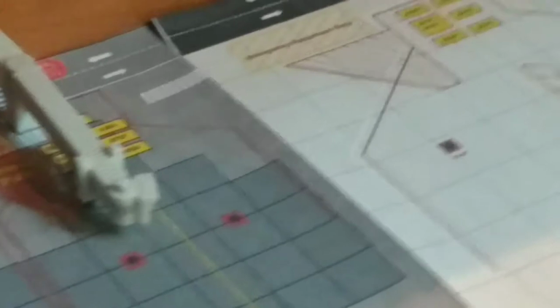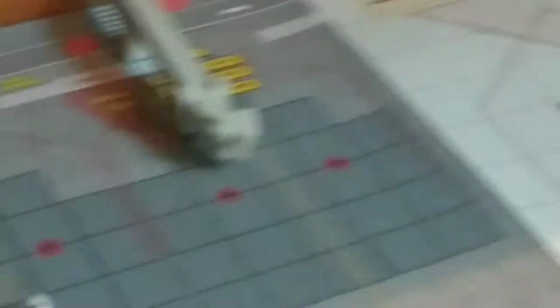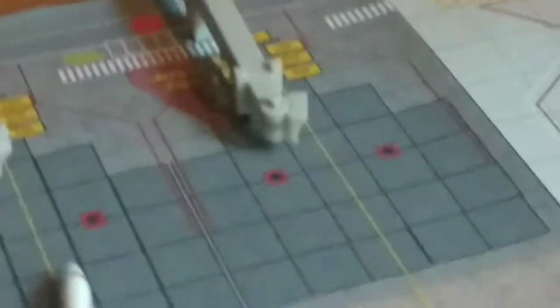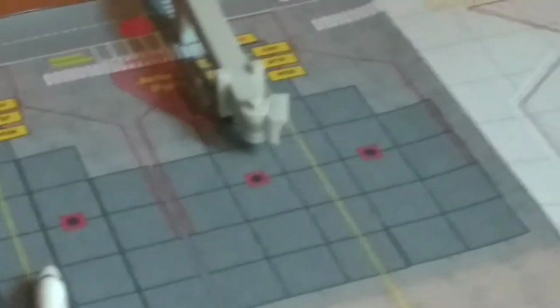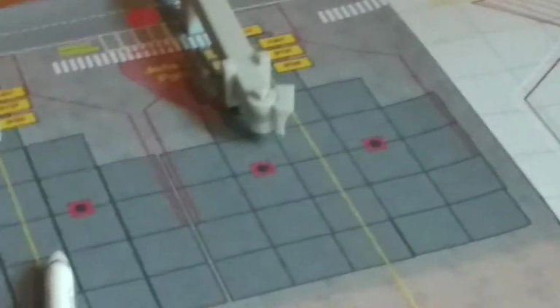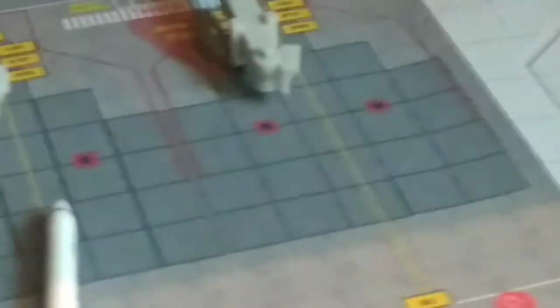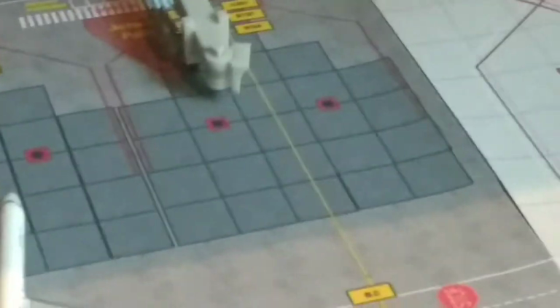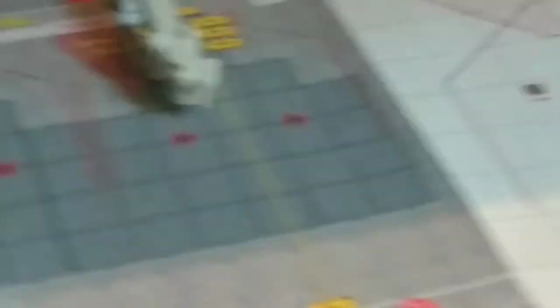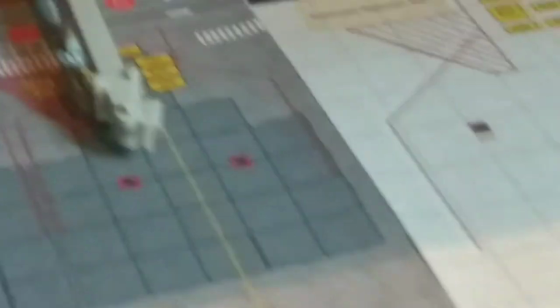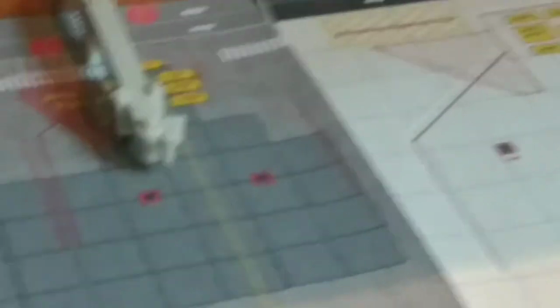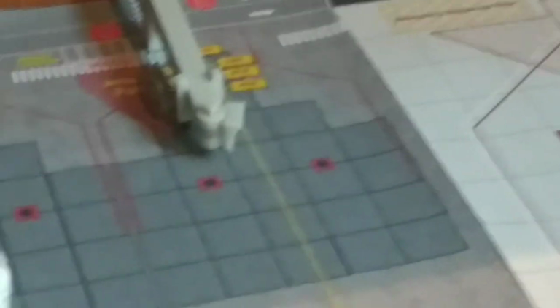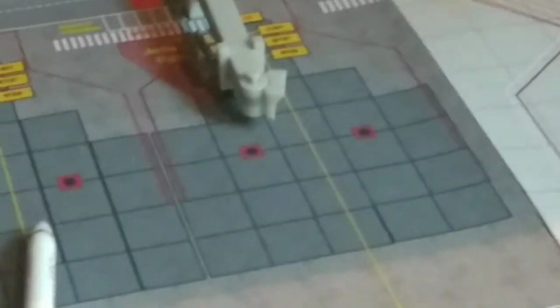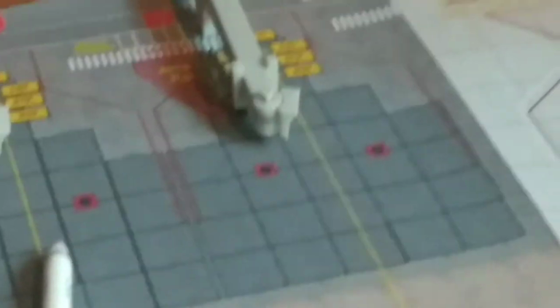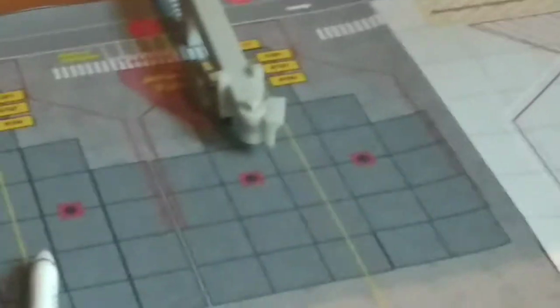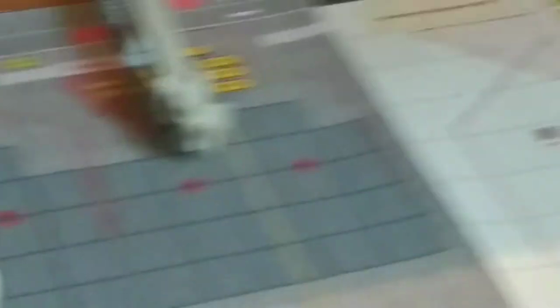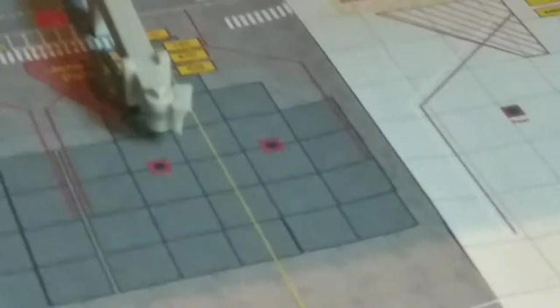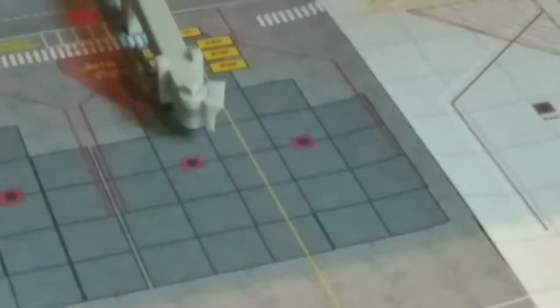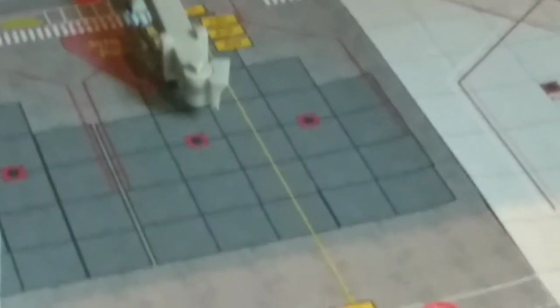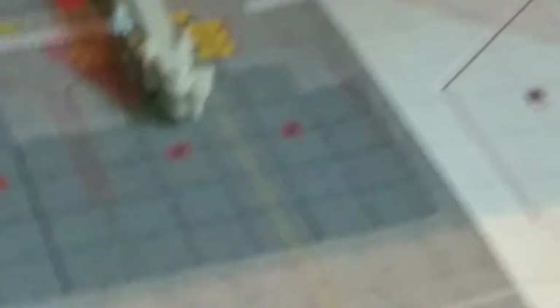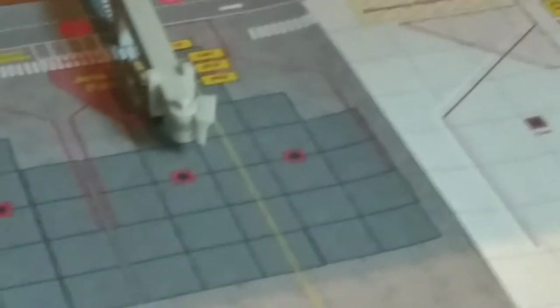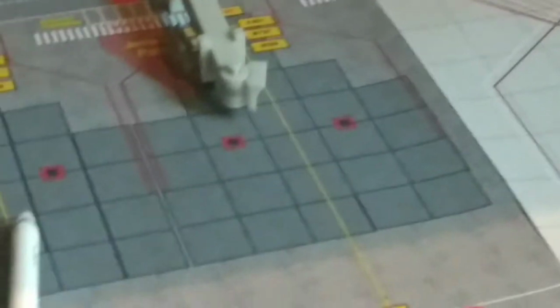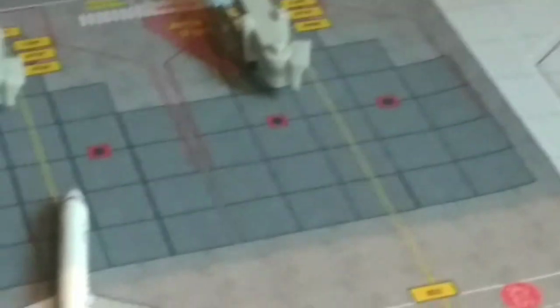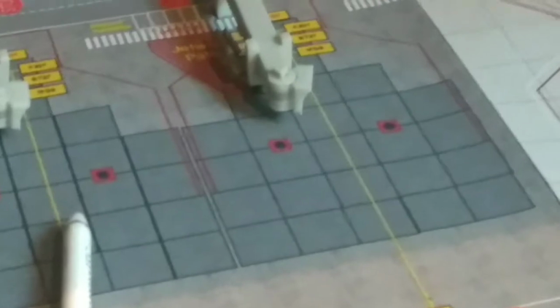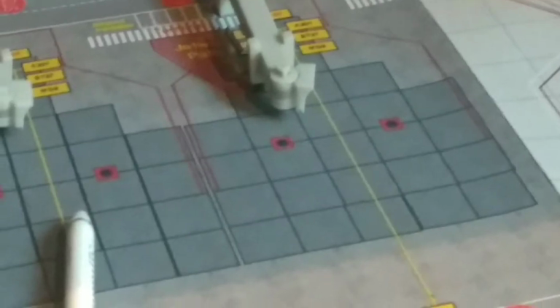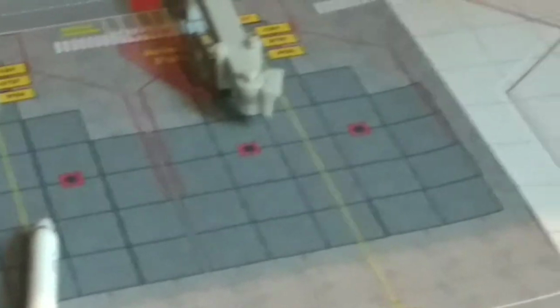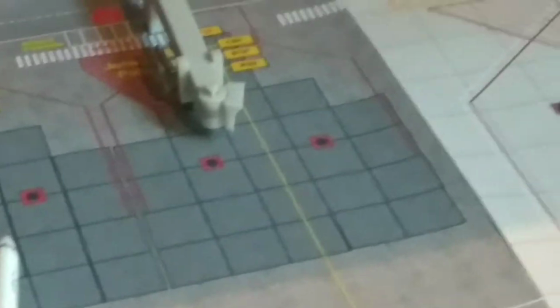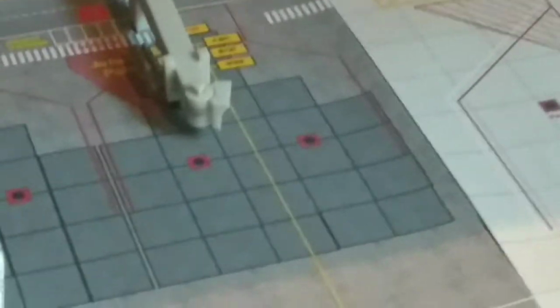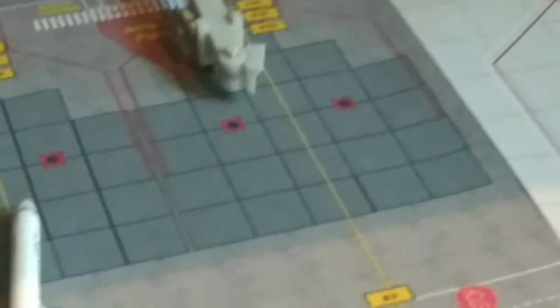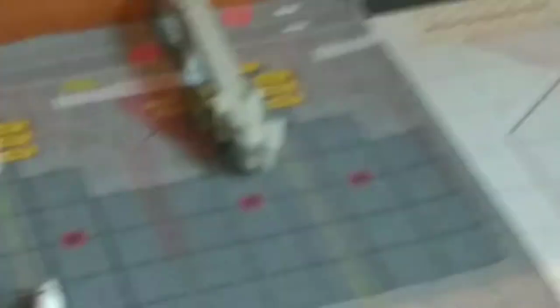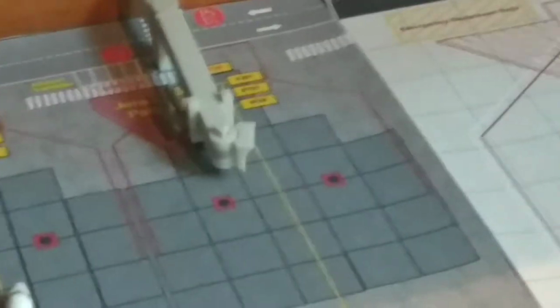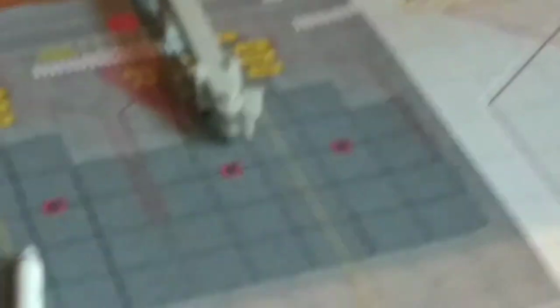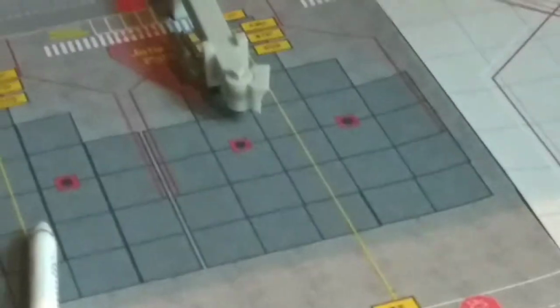This is a Sun Country 737-800. It's just getting final passengers boarded — or just came in from Minneapolis and will be heading back out there.